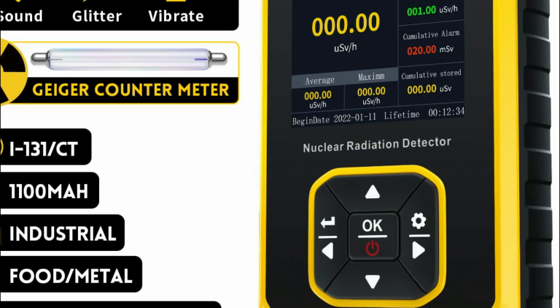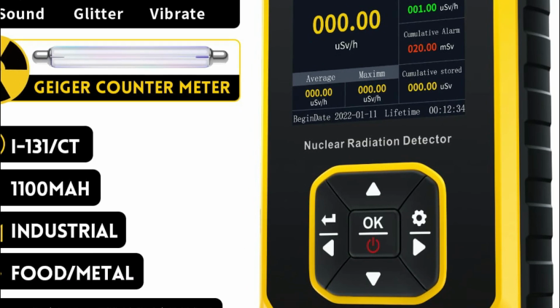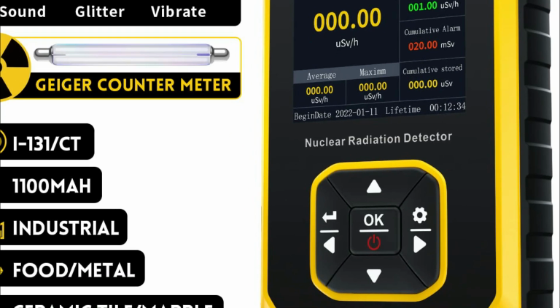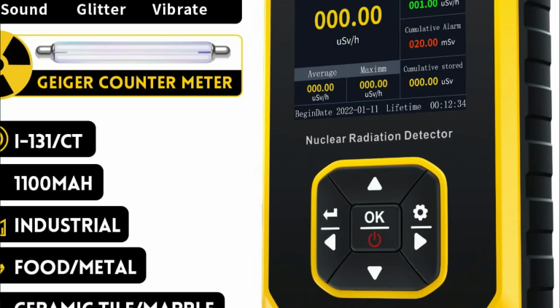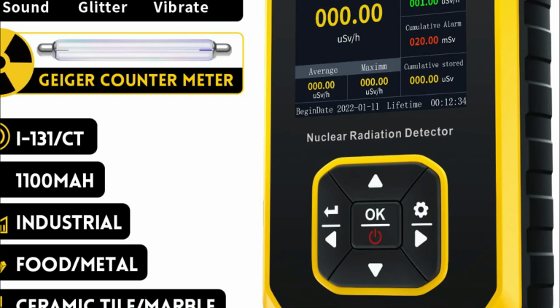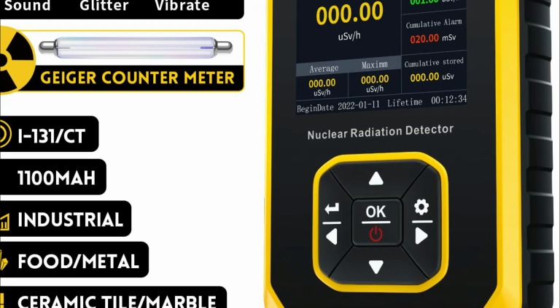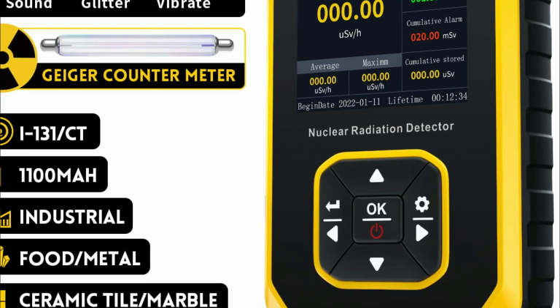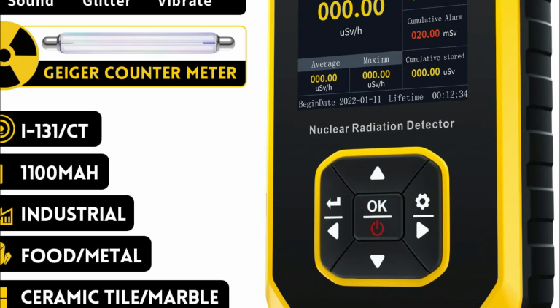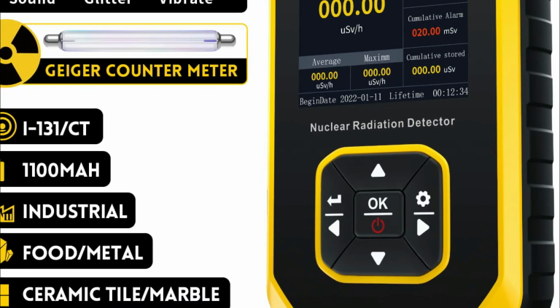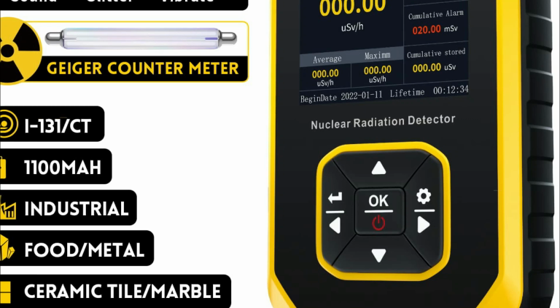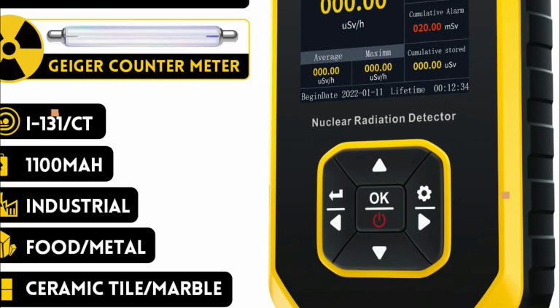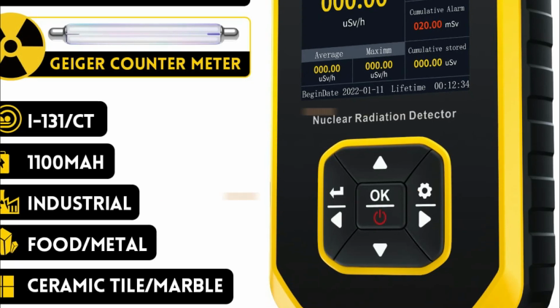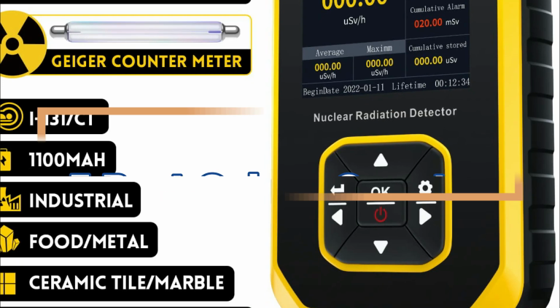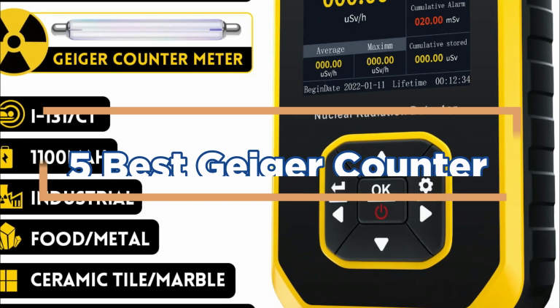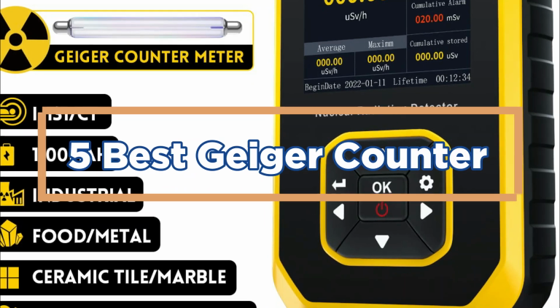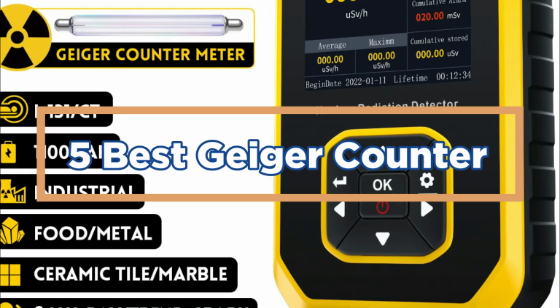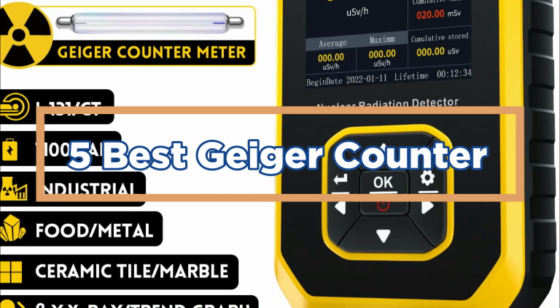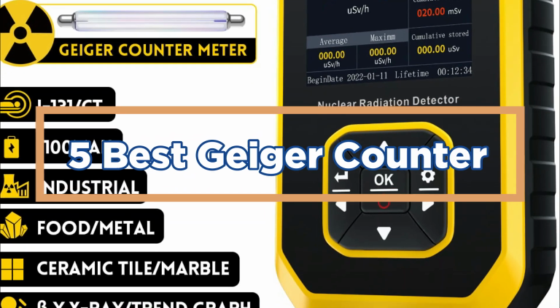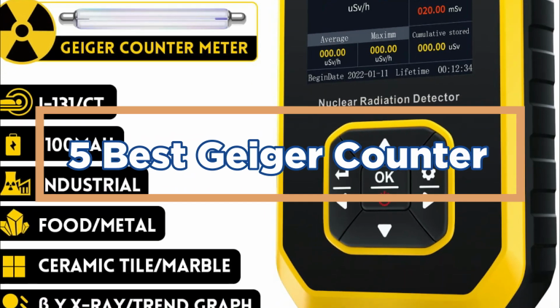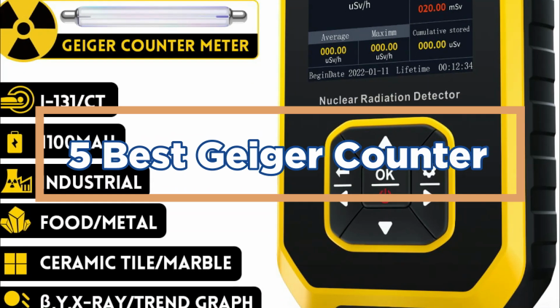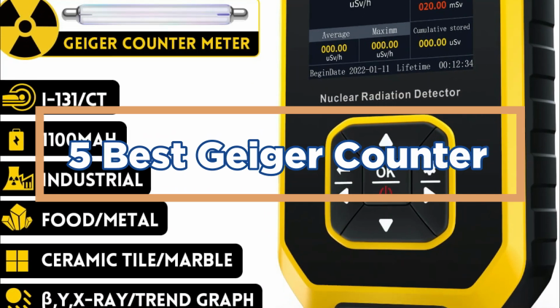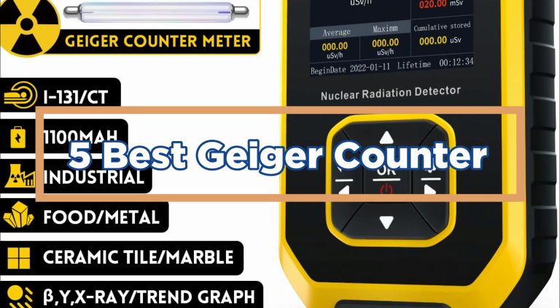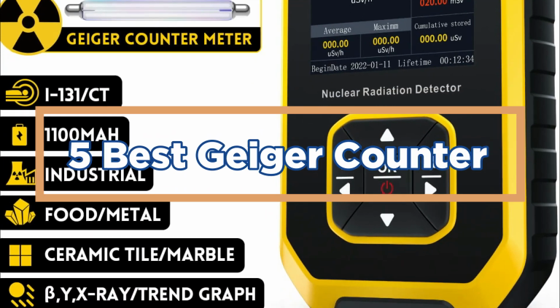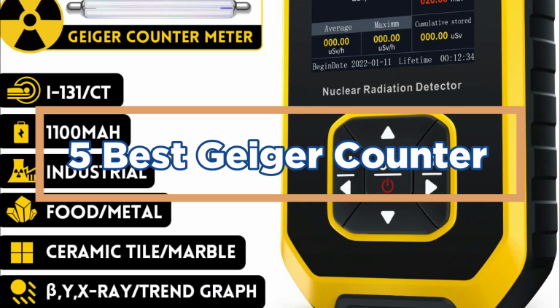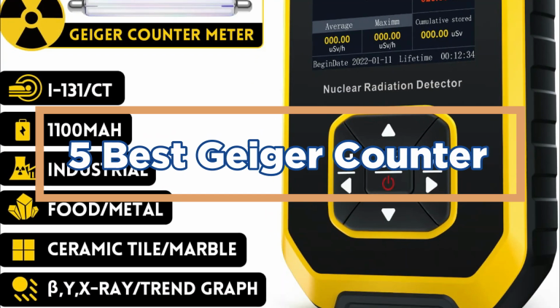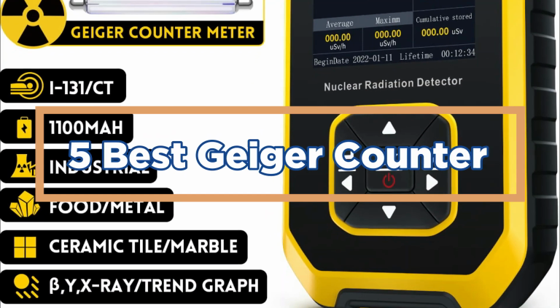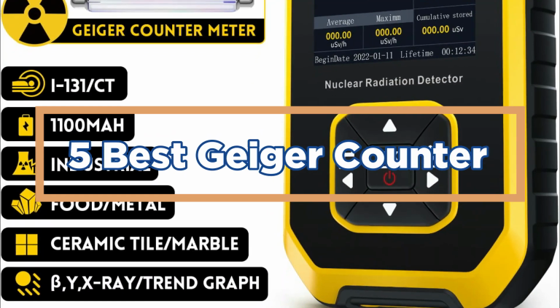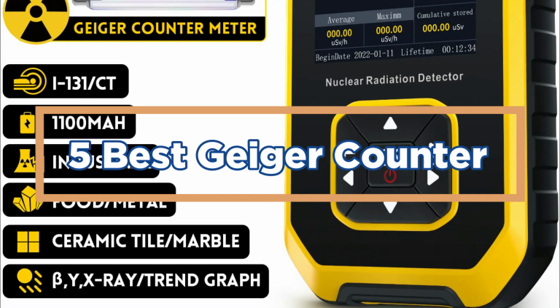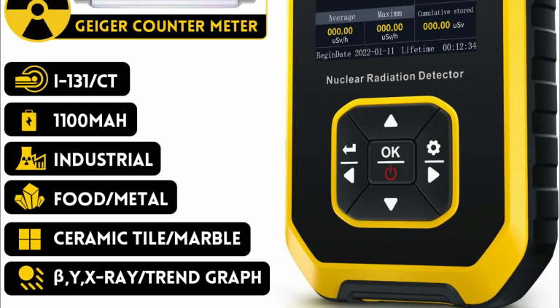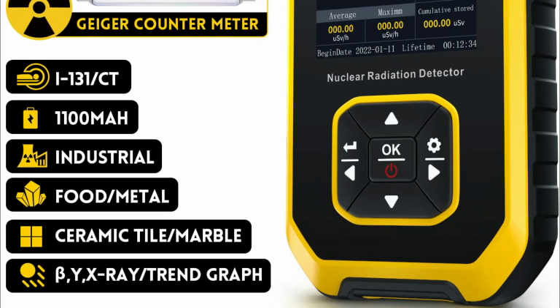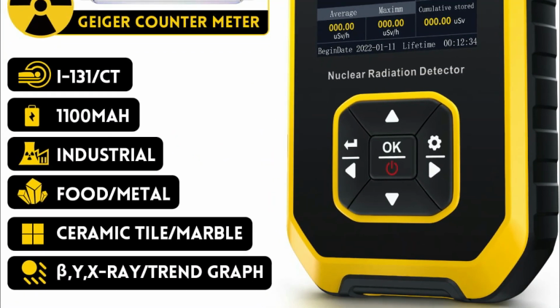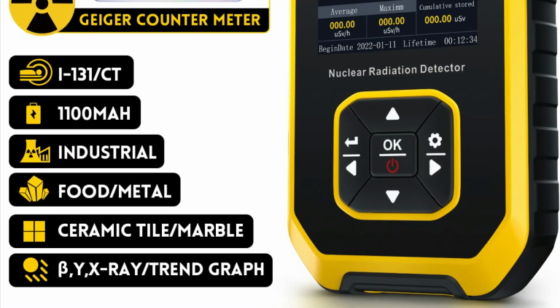In today's video, we will show you the top 5 best Geiger counters. So, let's get started.